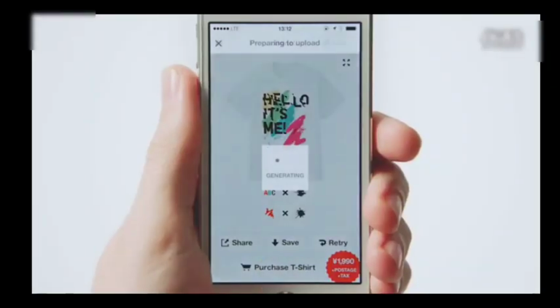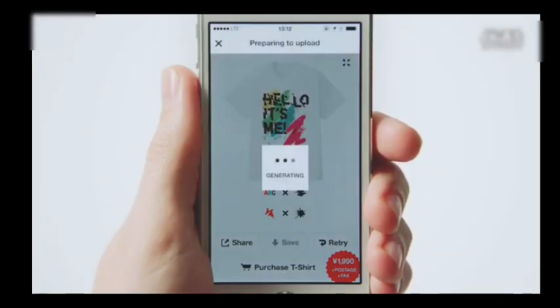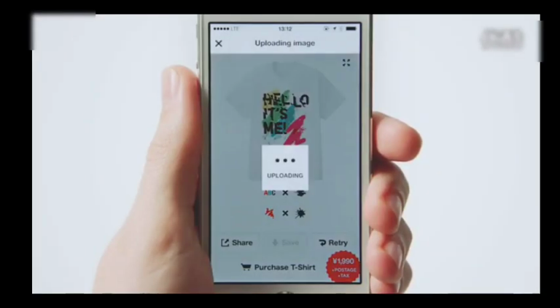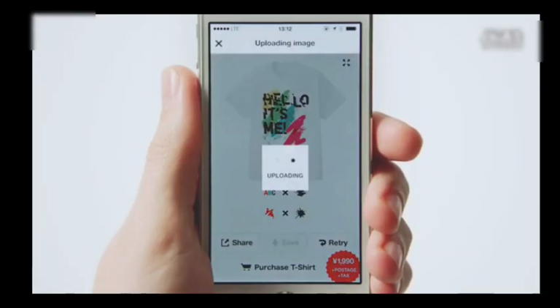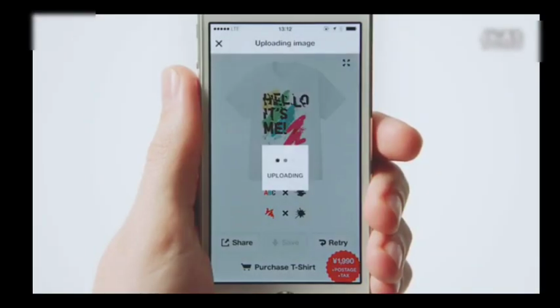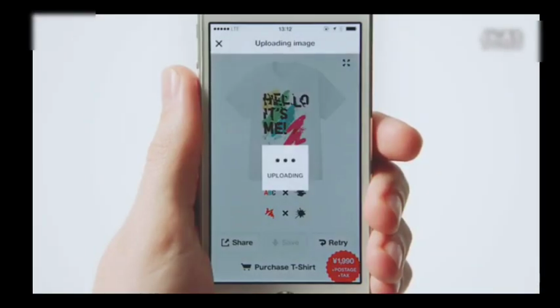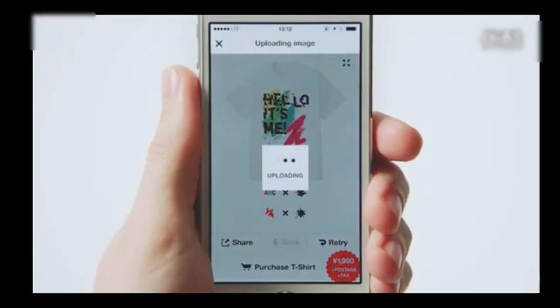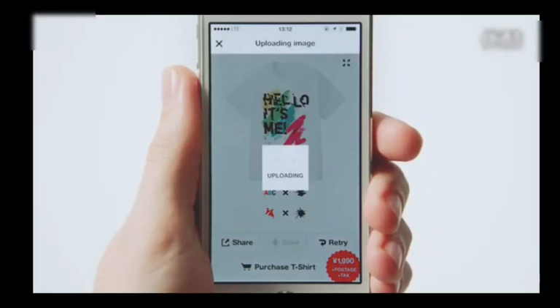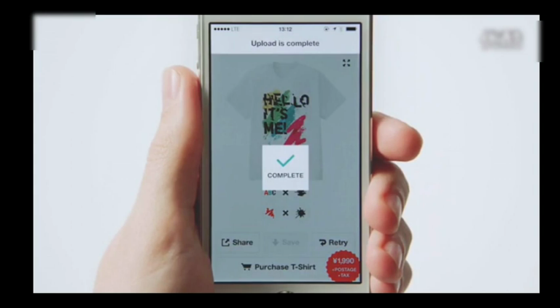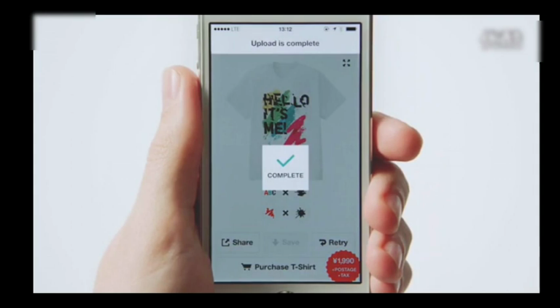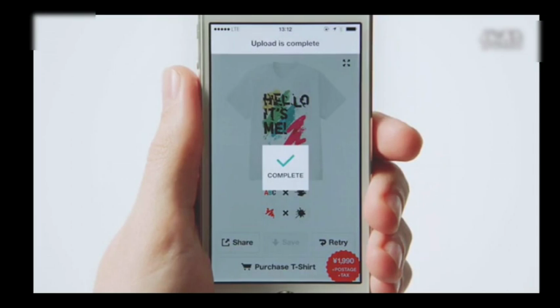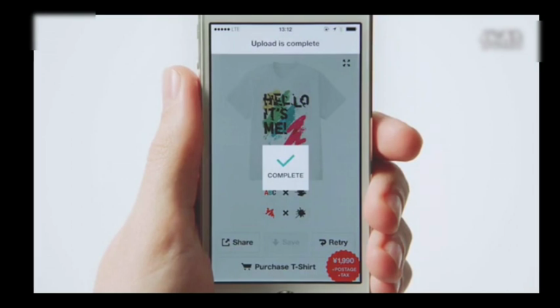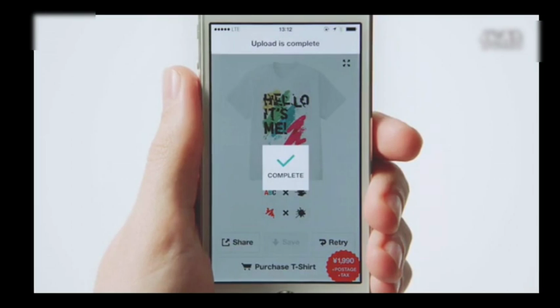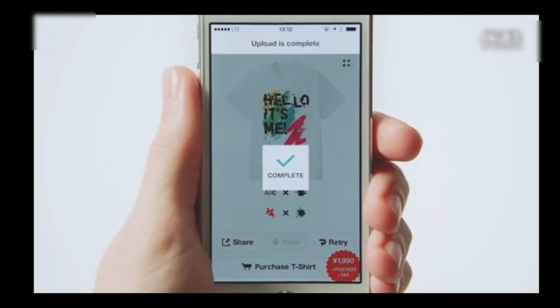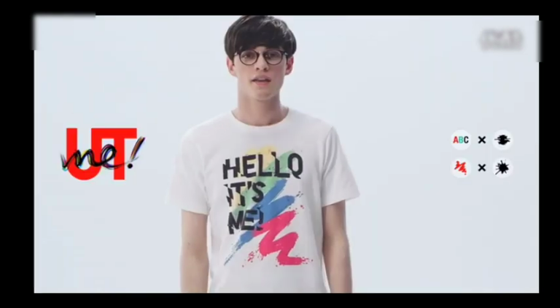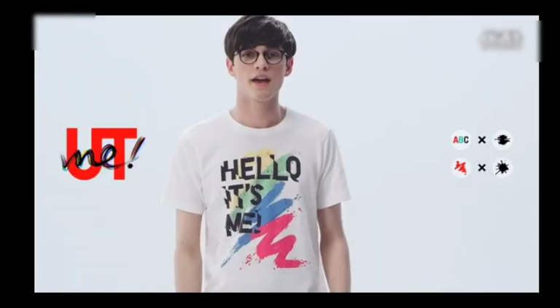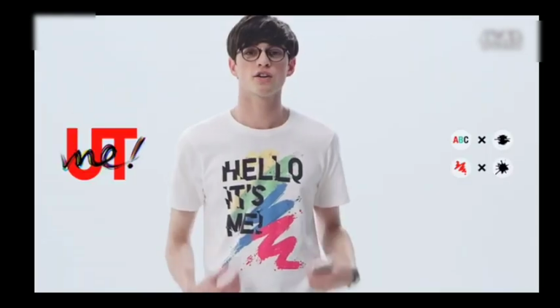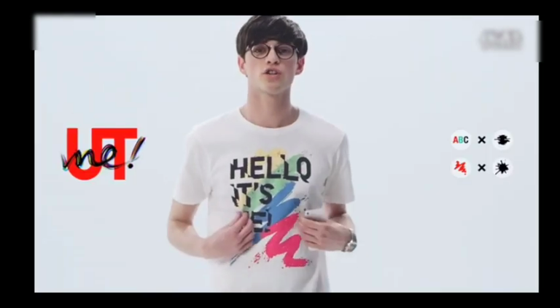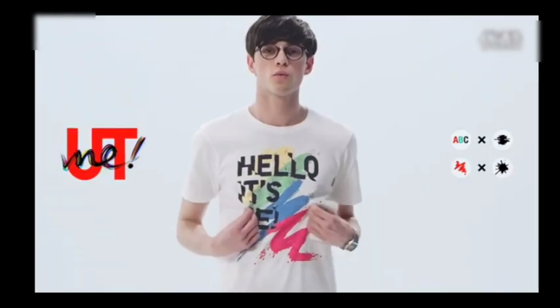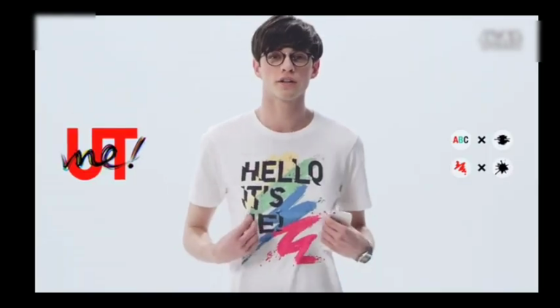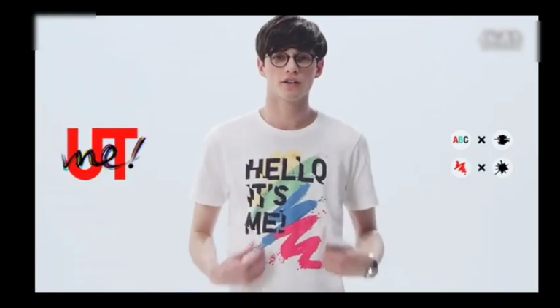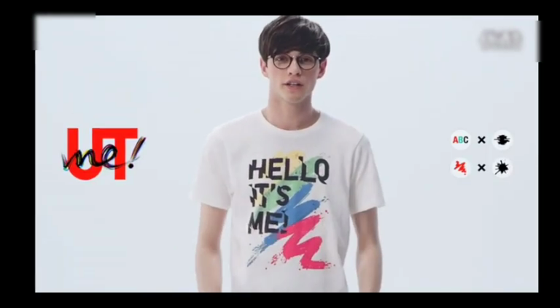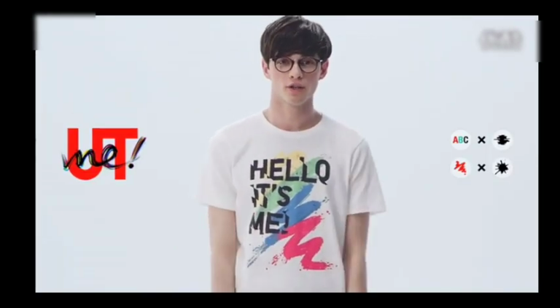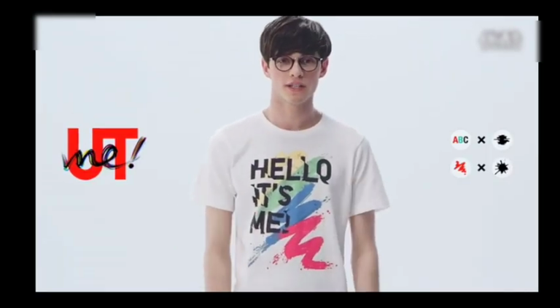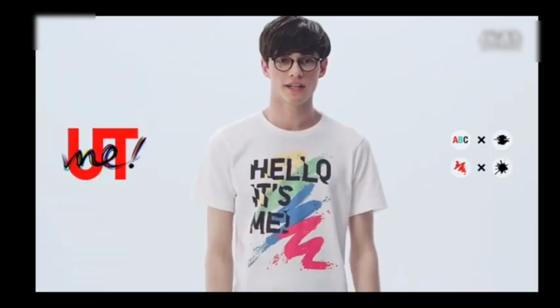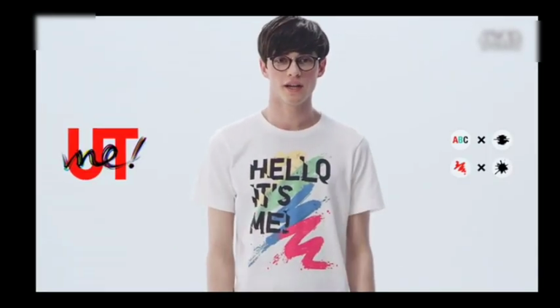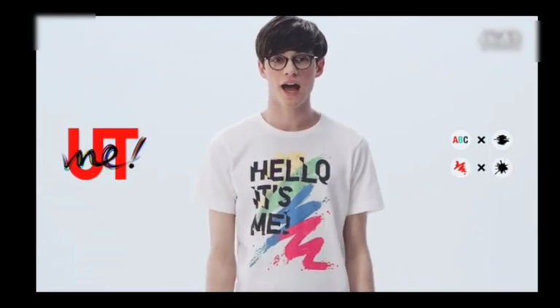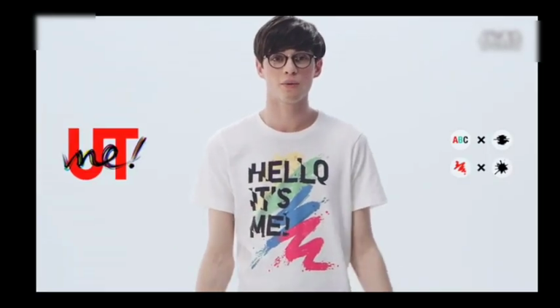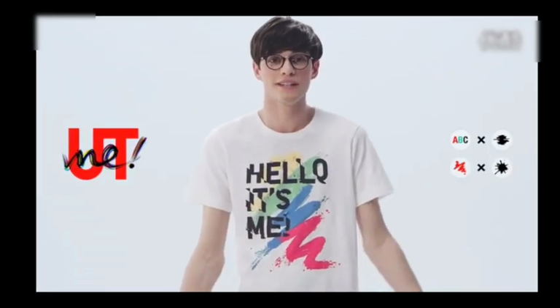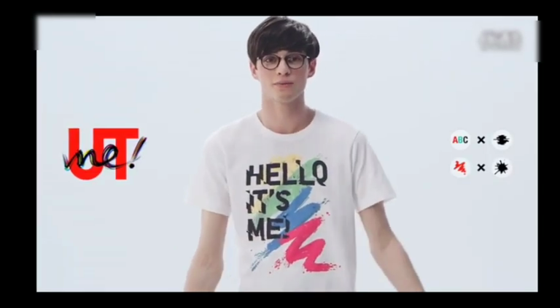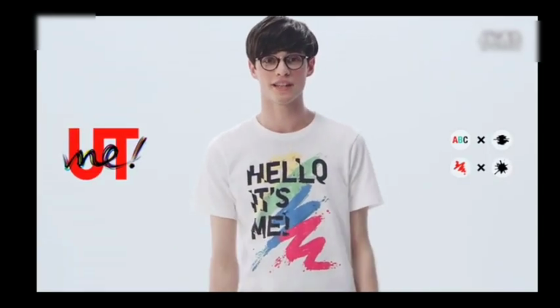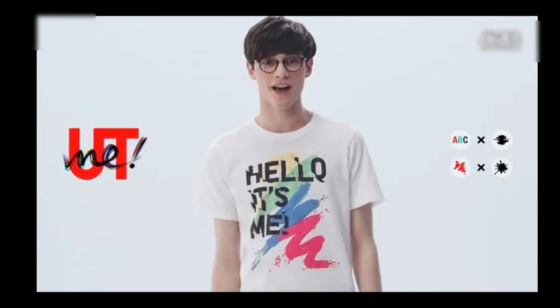Tap the save button and see what happens. There goes your one and only UT. How easy was that?